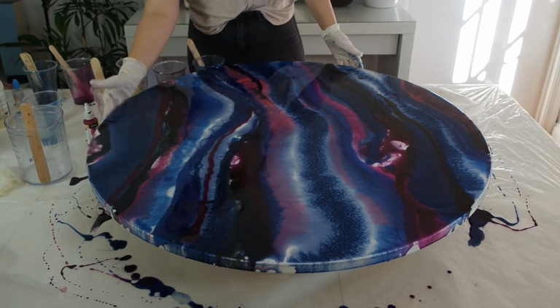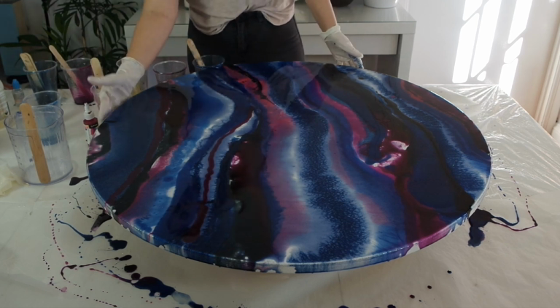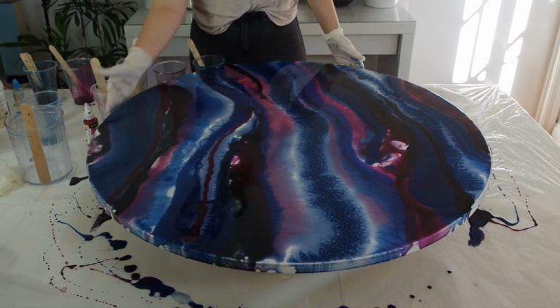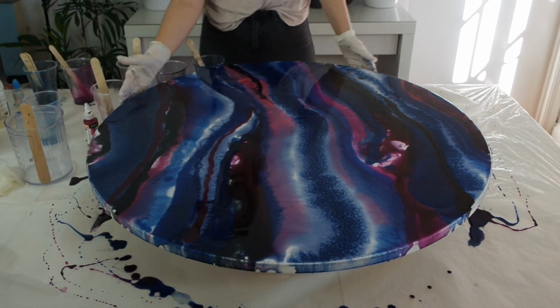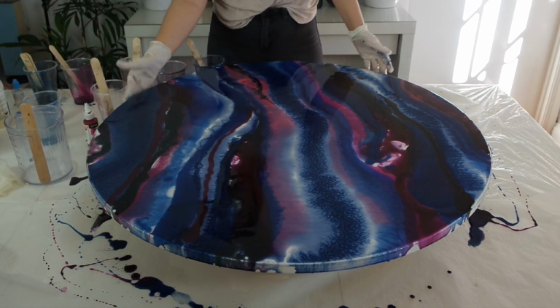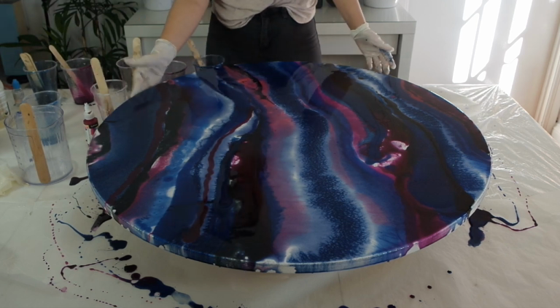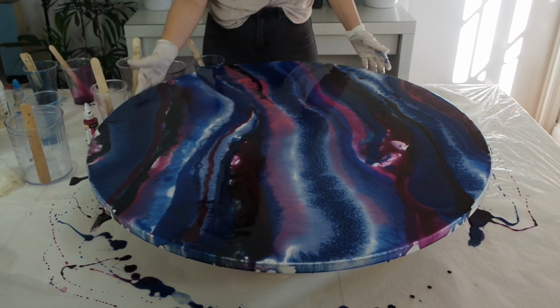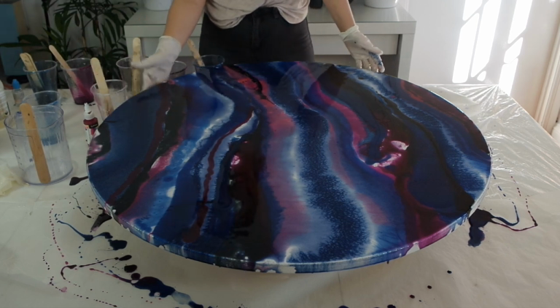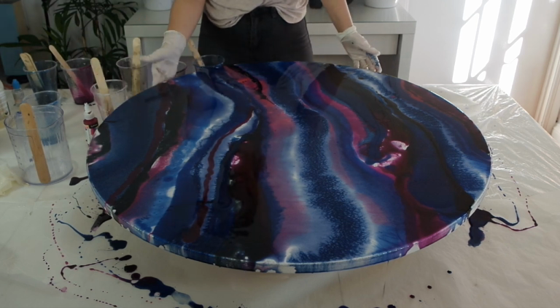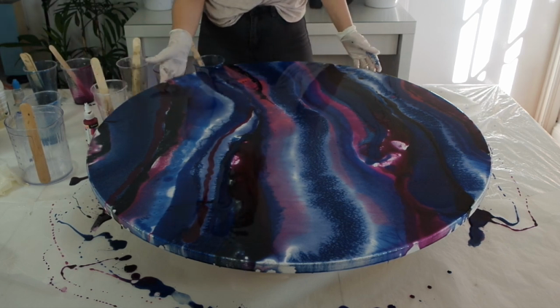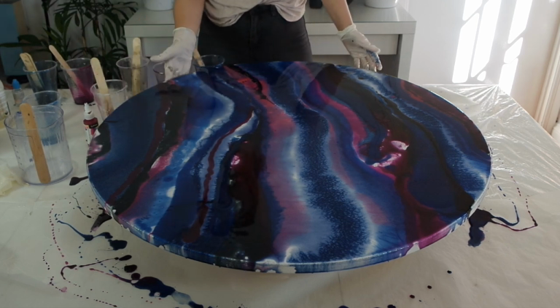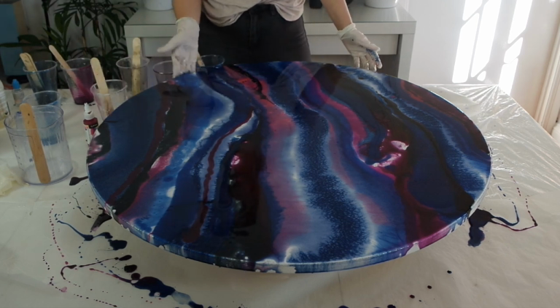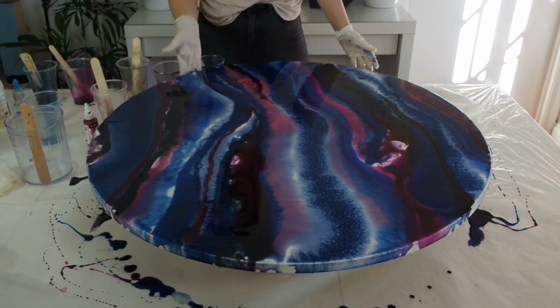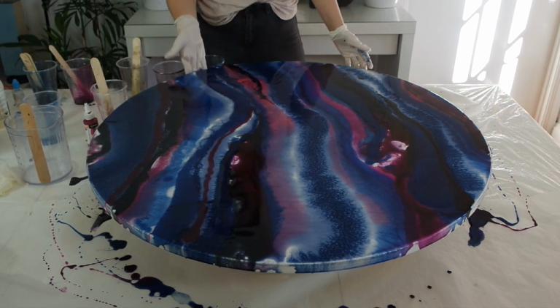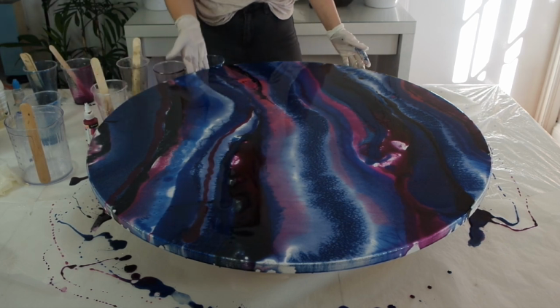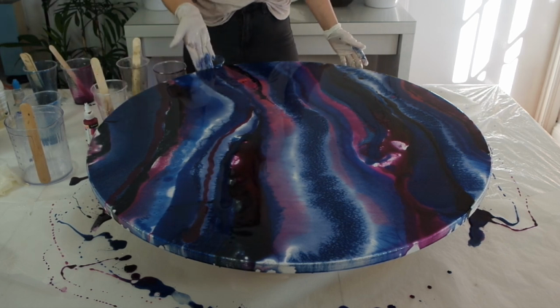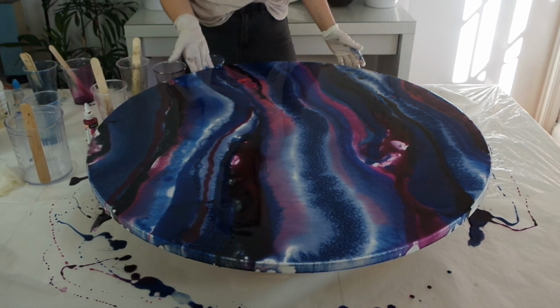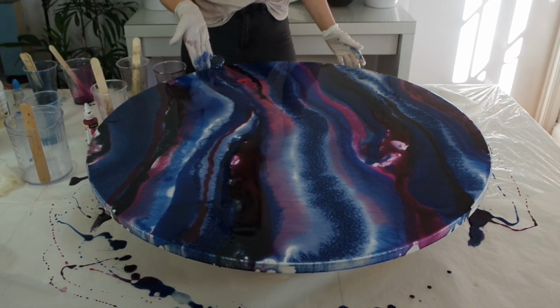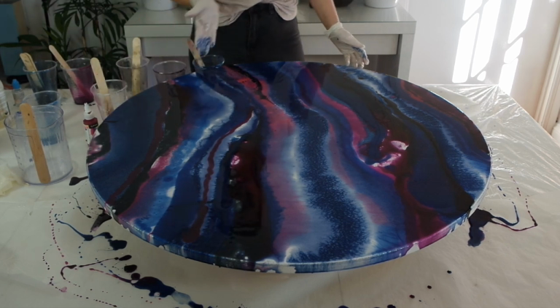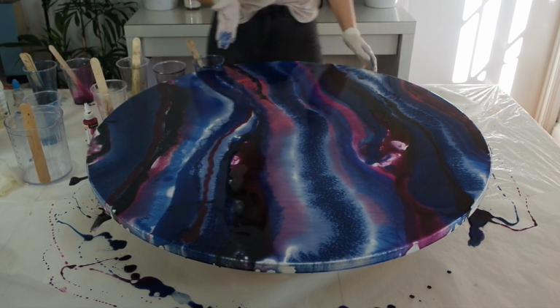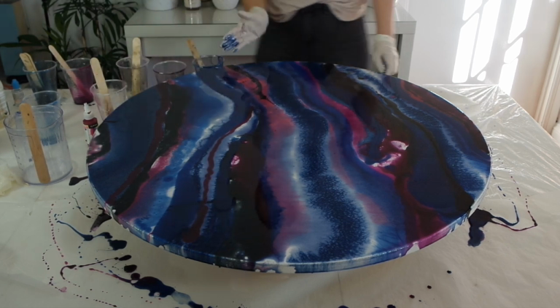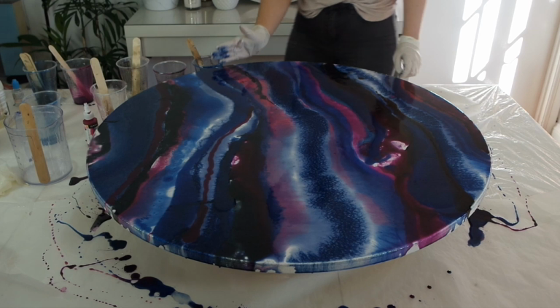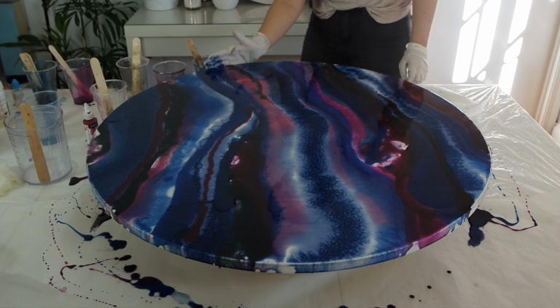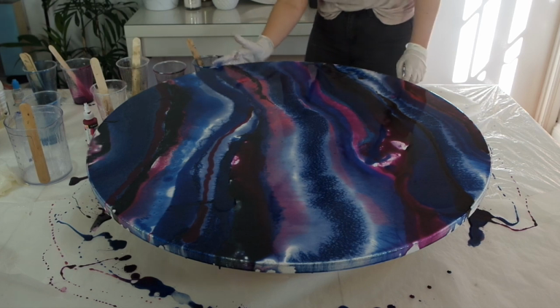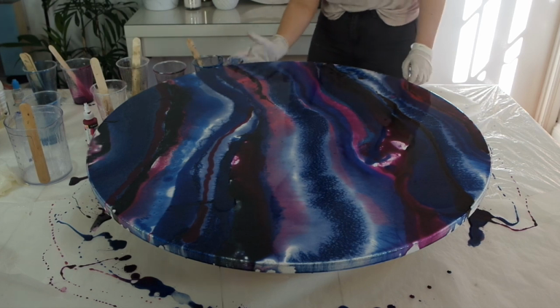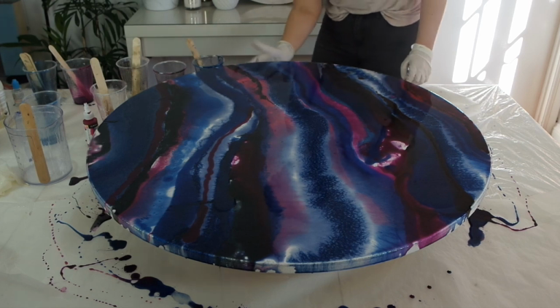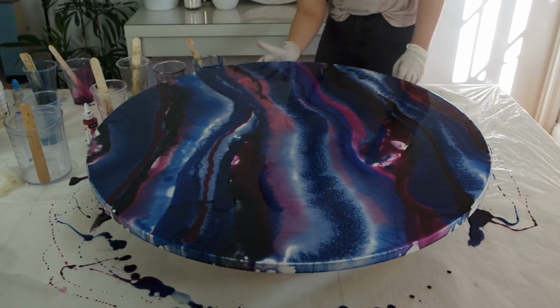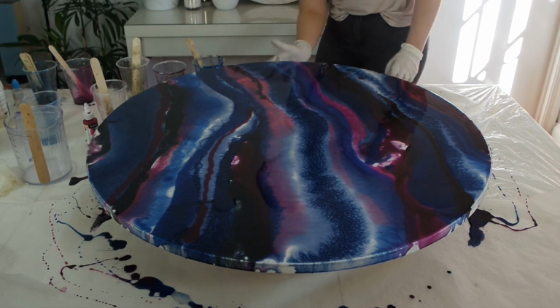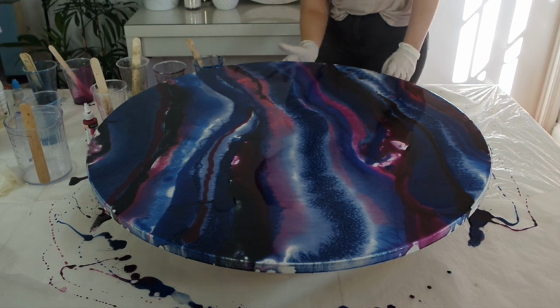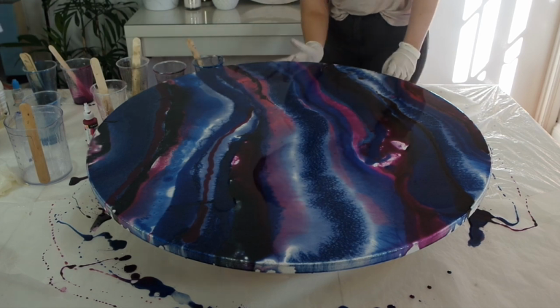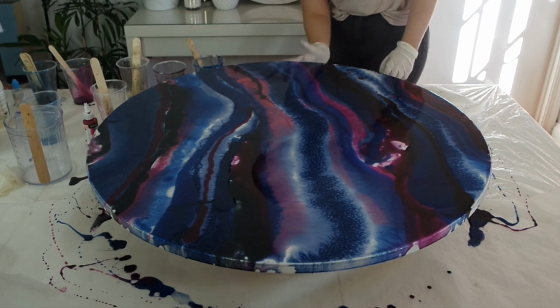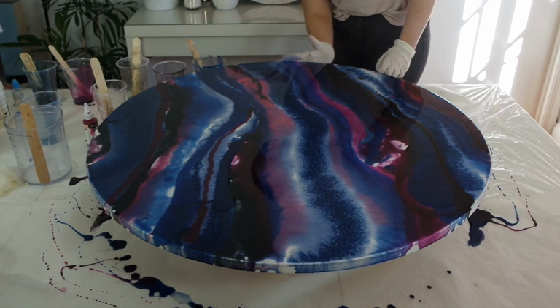Now I'm just making sure all my edges are covered. This looks a lot more professional and it really finishes off the art piece.